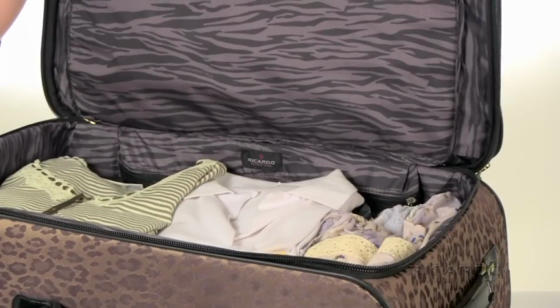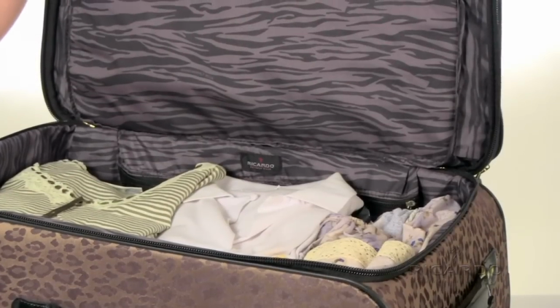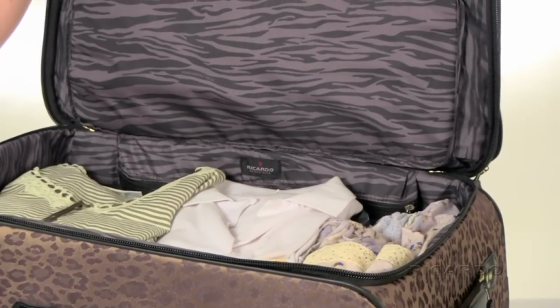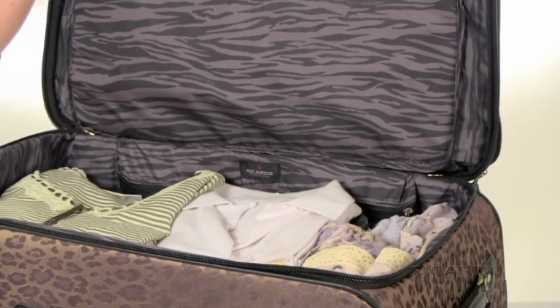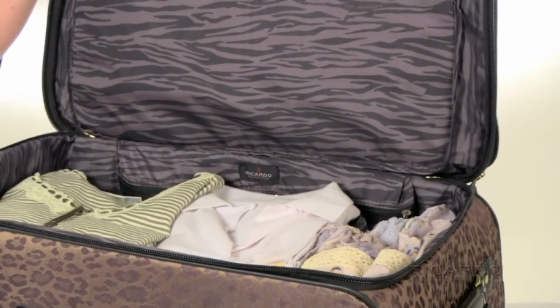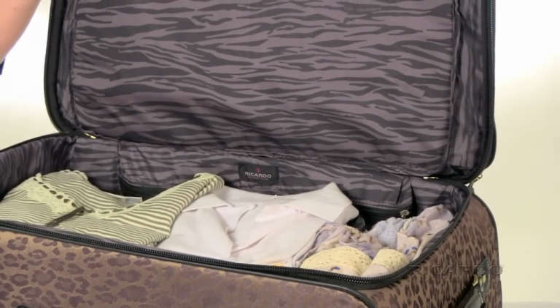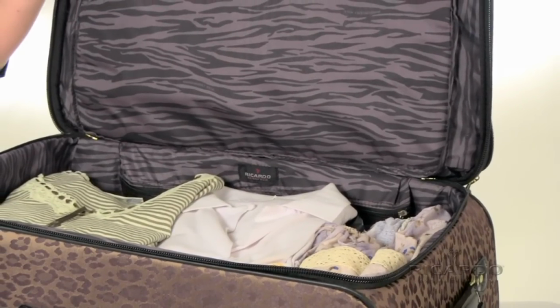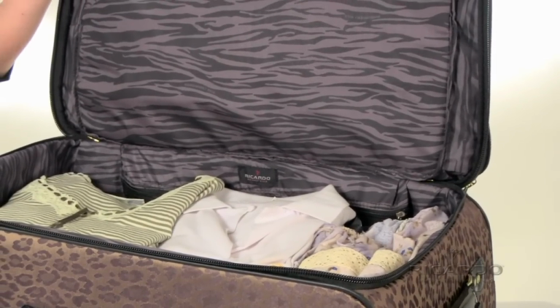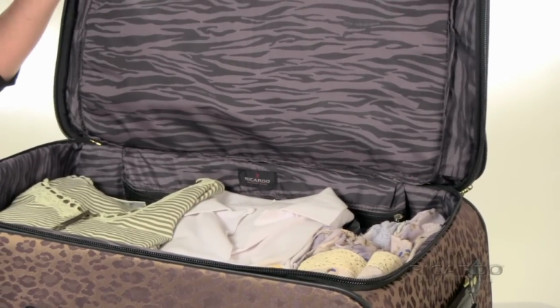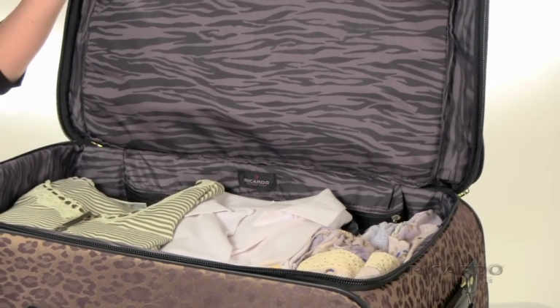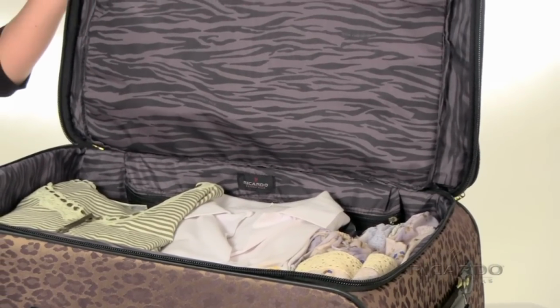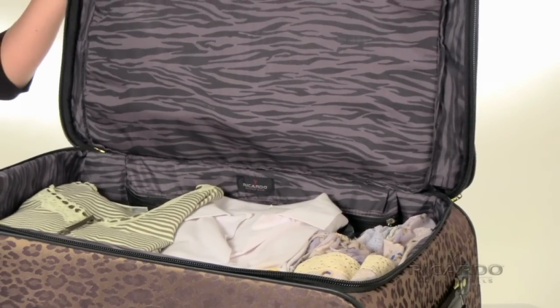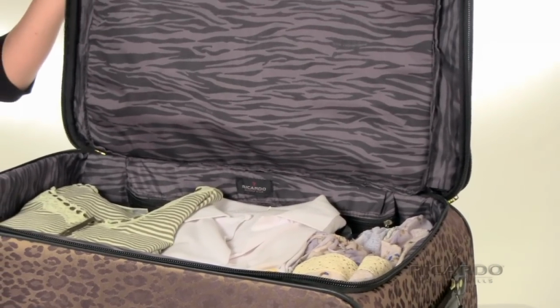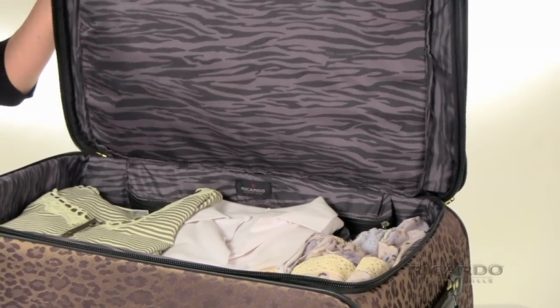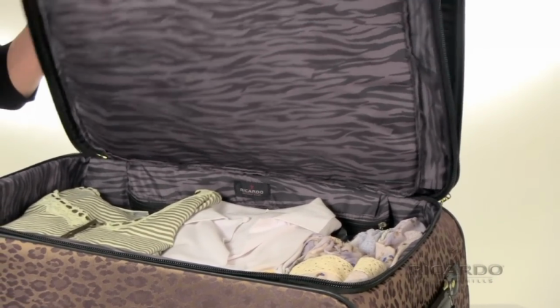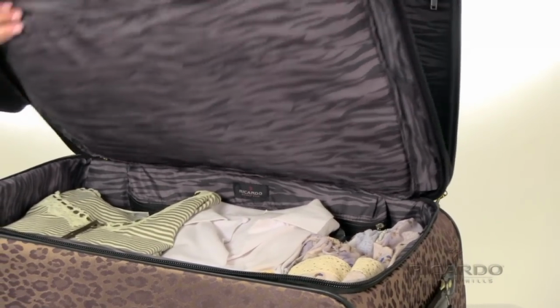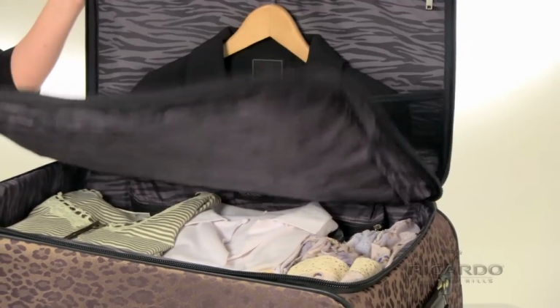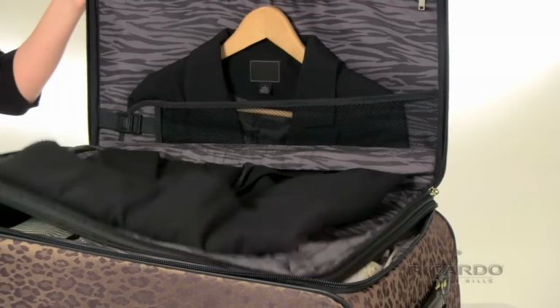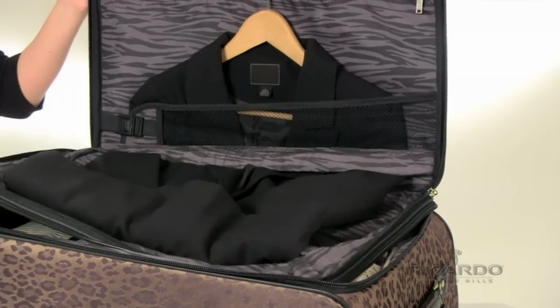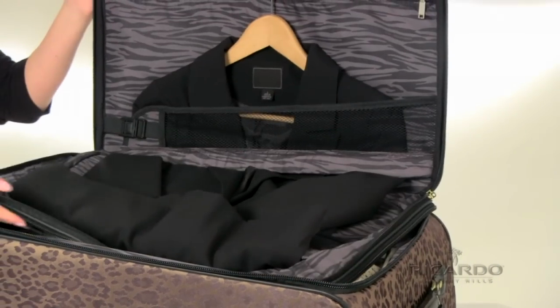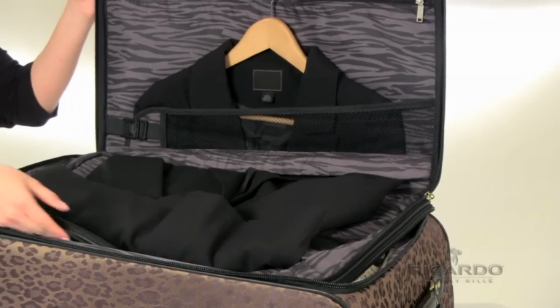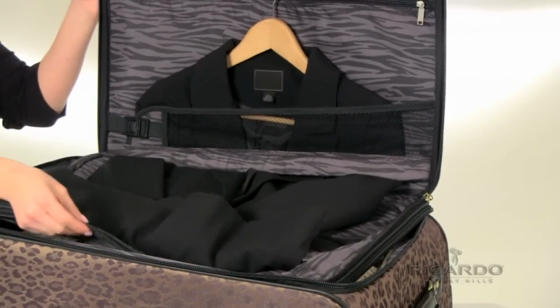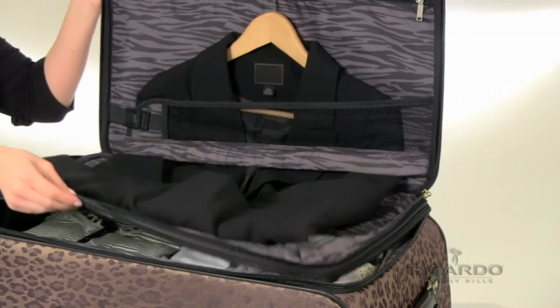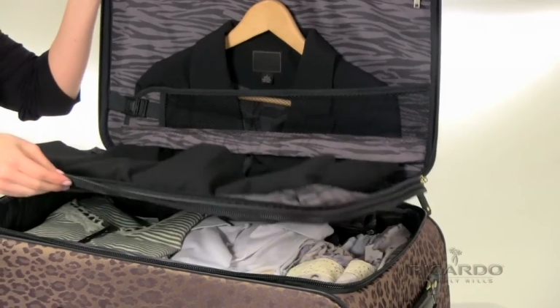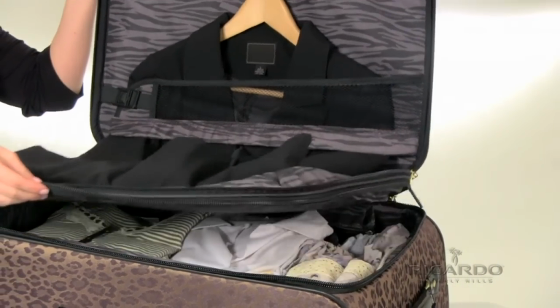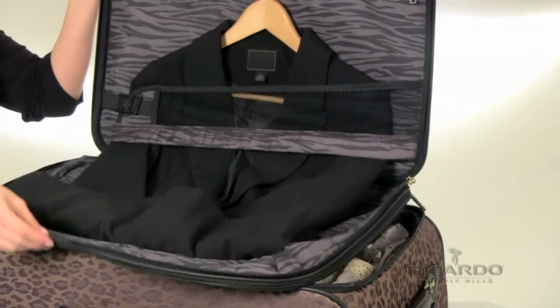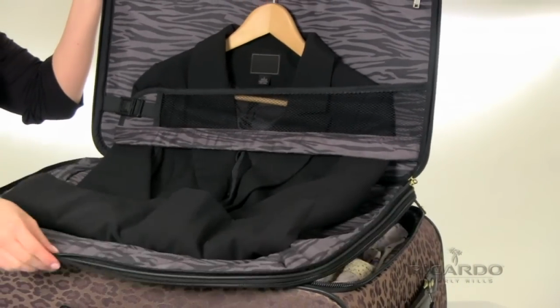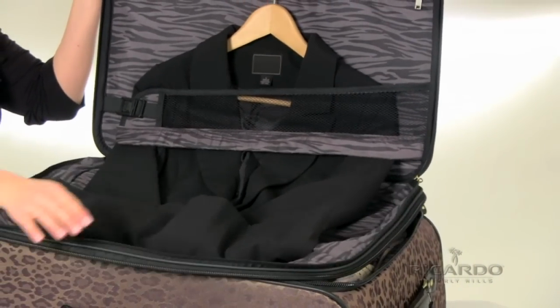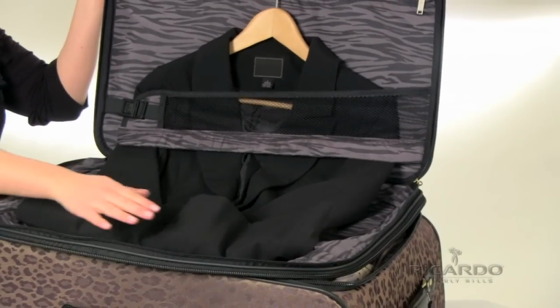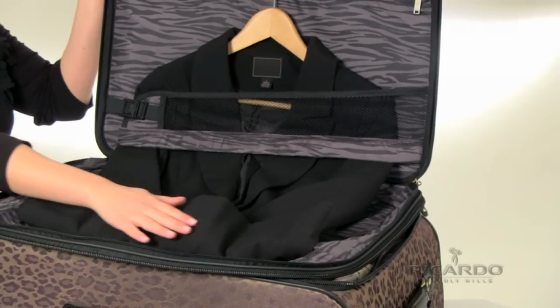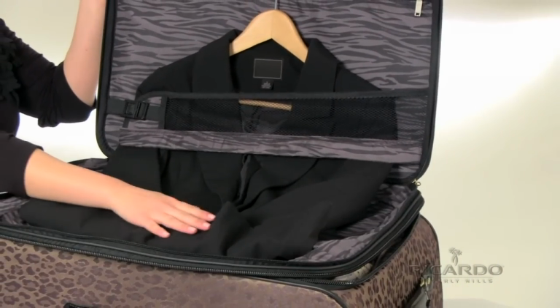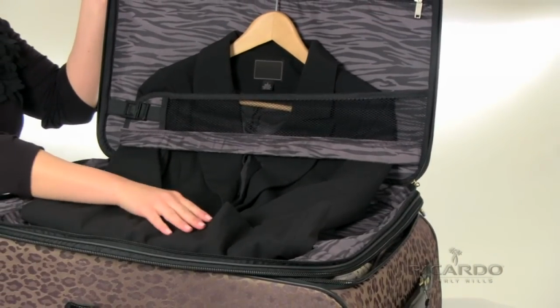You decide what and how much to pack in each compartment. The floating divider adjusts accordingly.